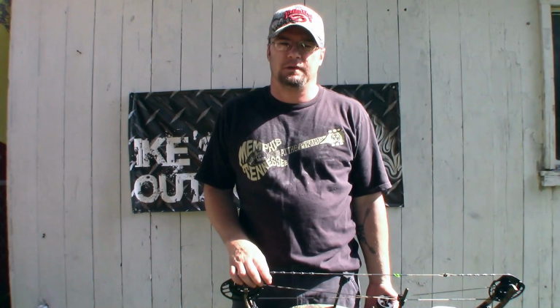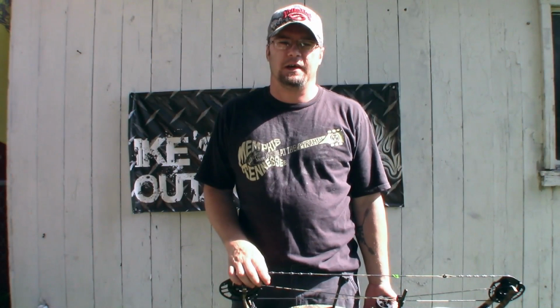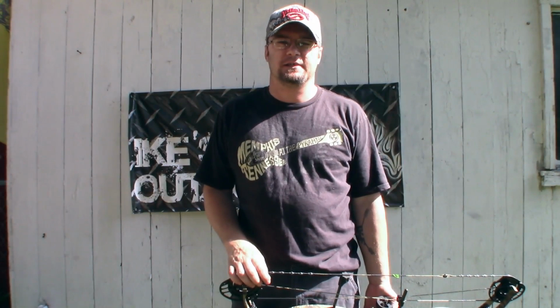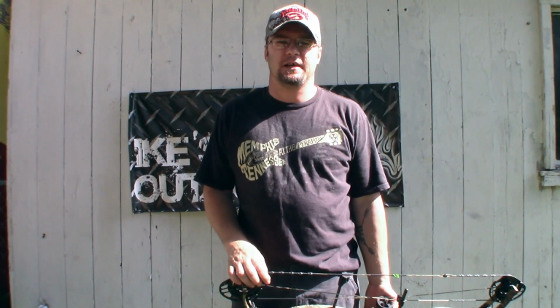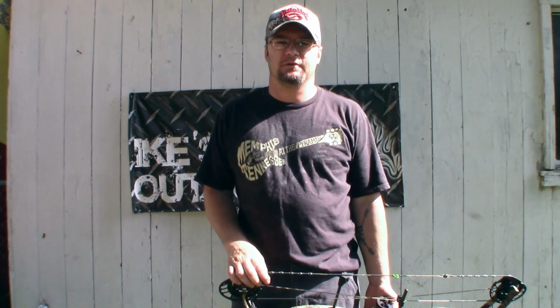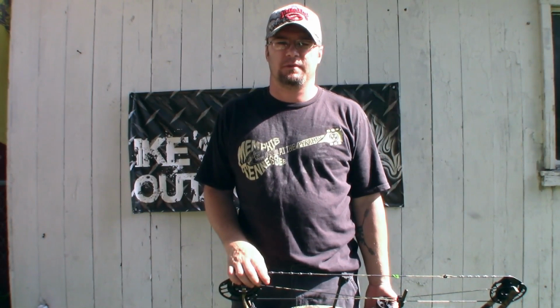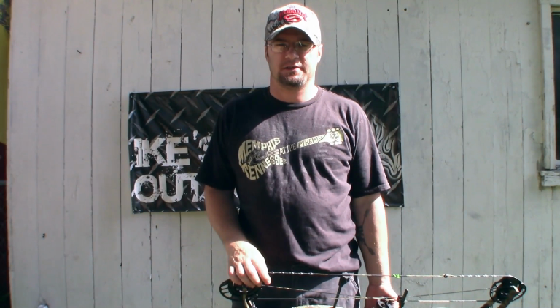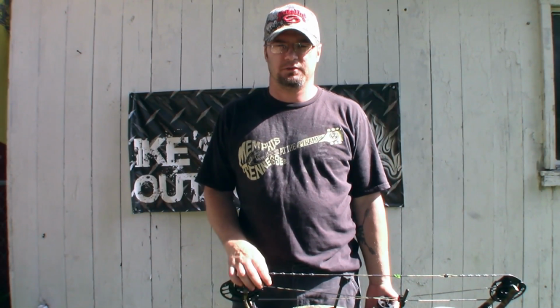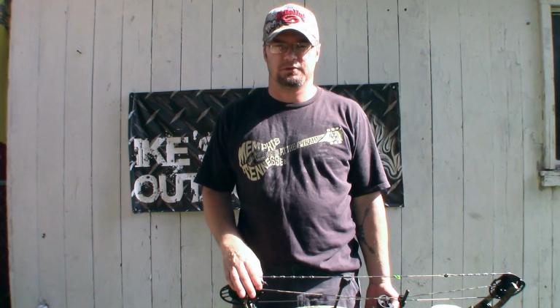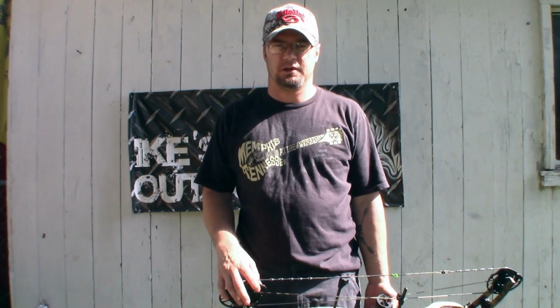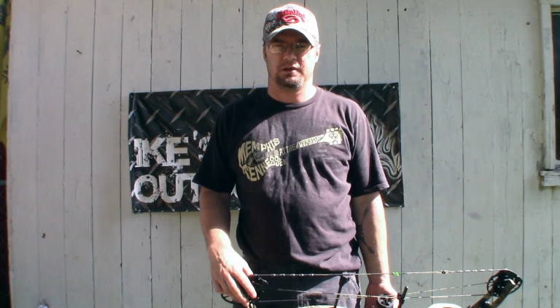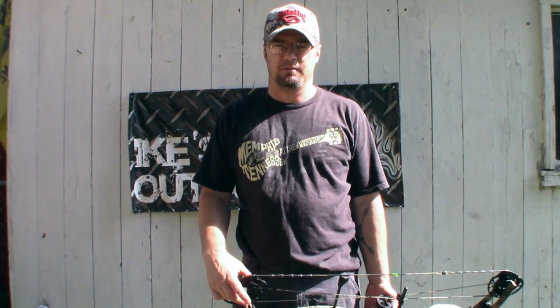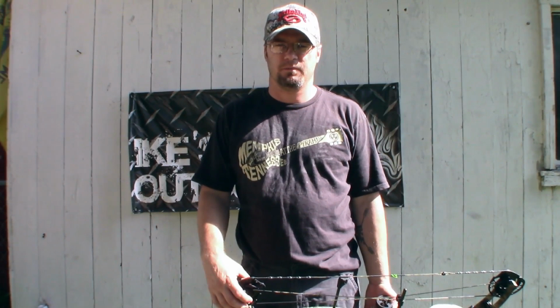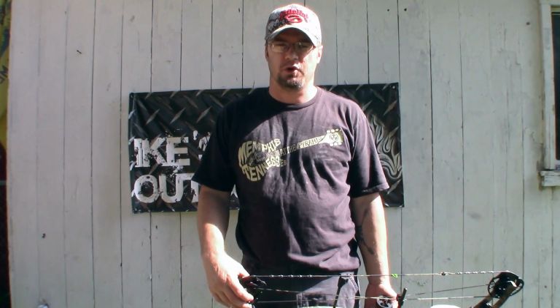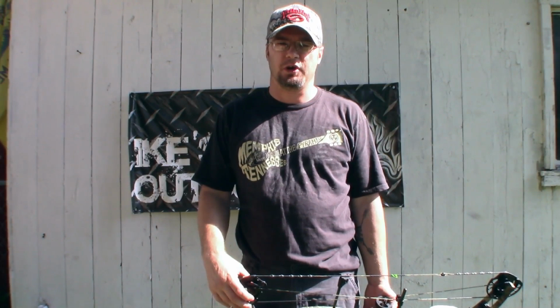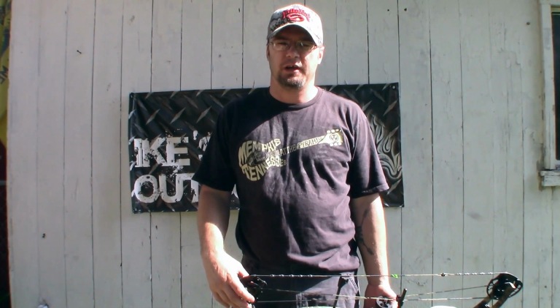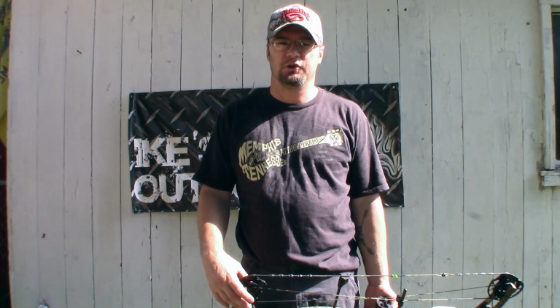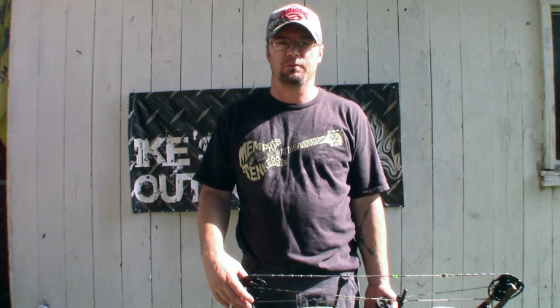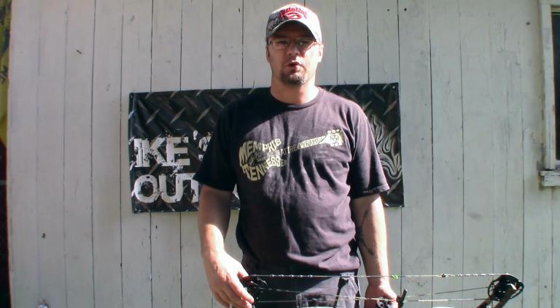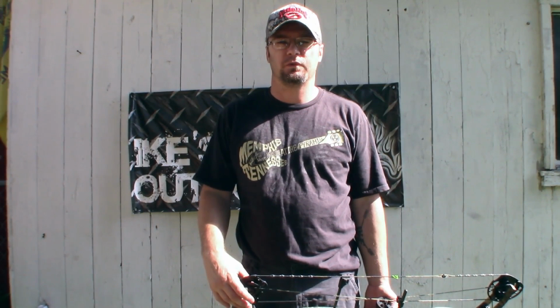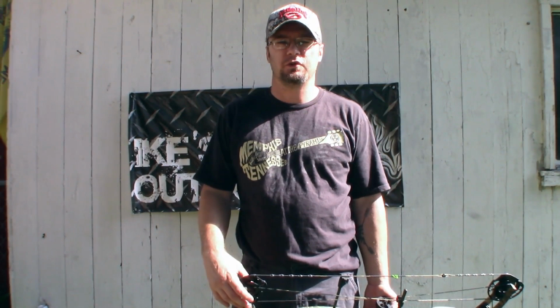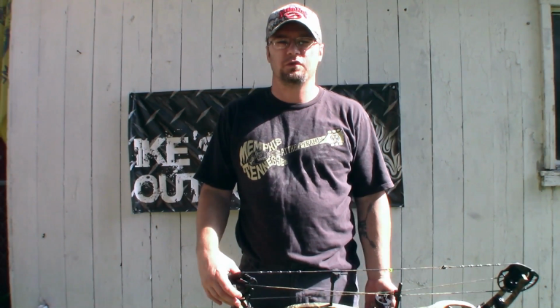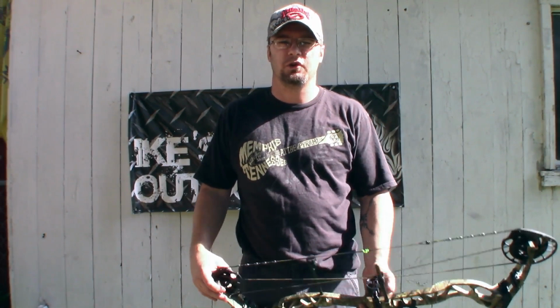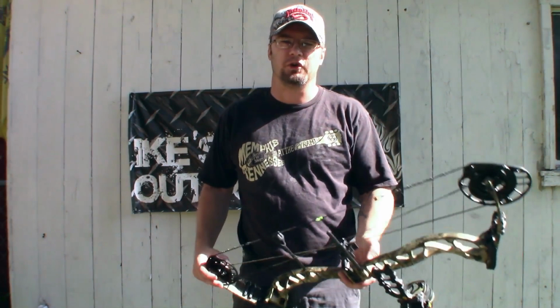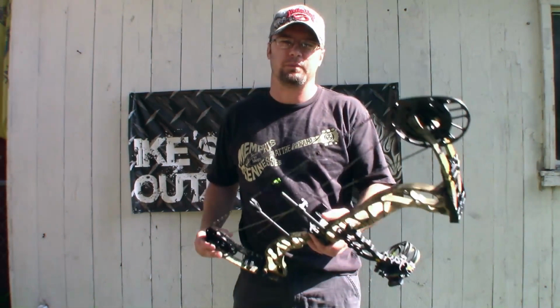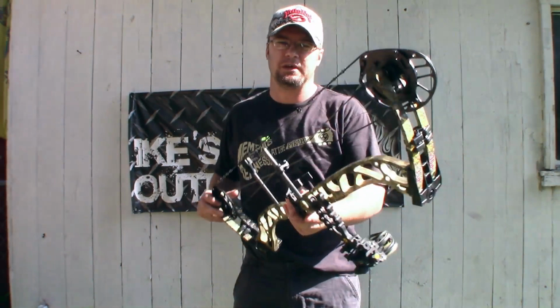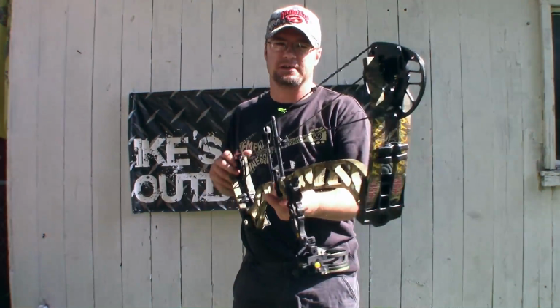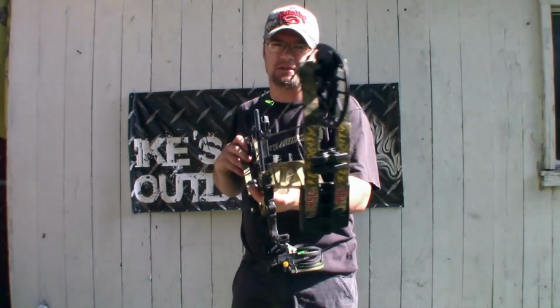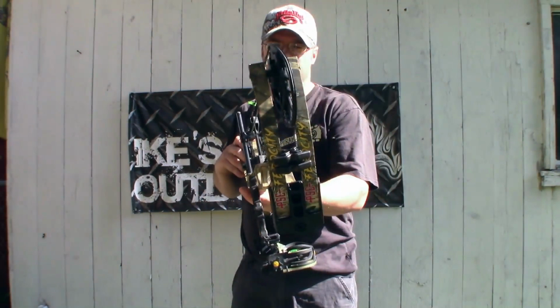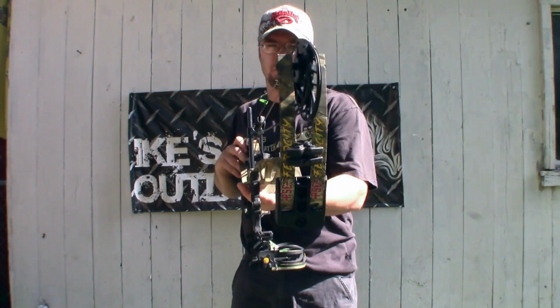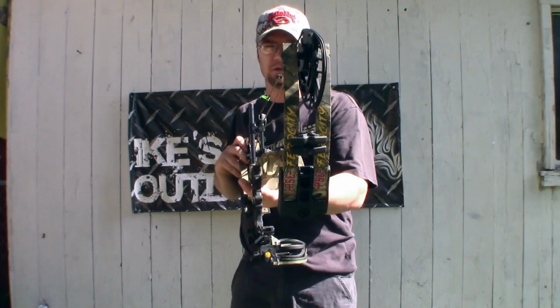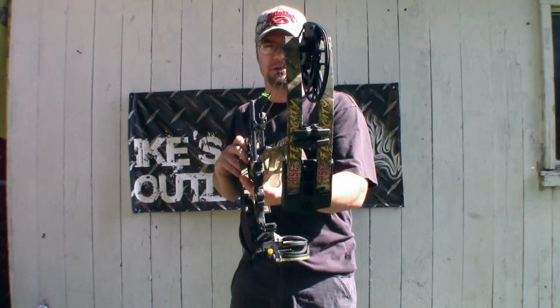Hey guys, Ike here from Mike's Outdoors.com. We're here today to do a bow review on the PSE Ferocity.